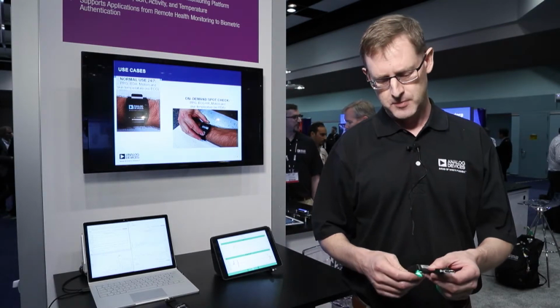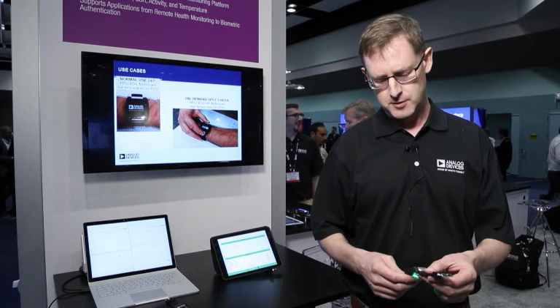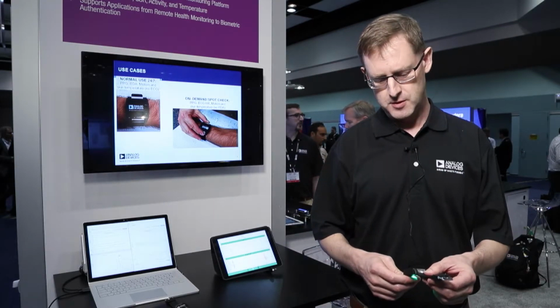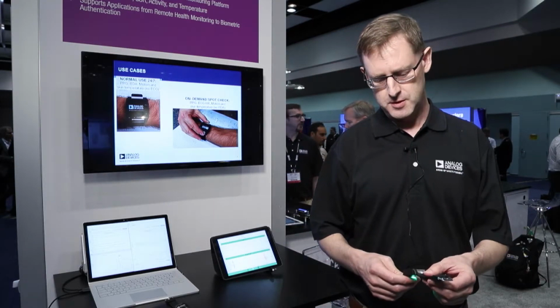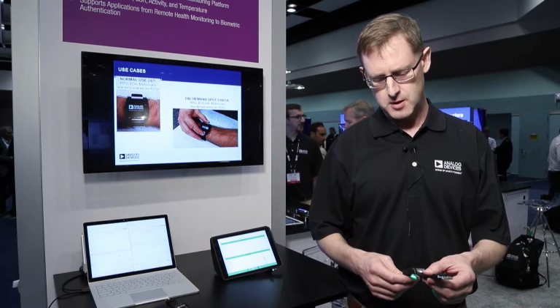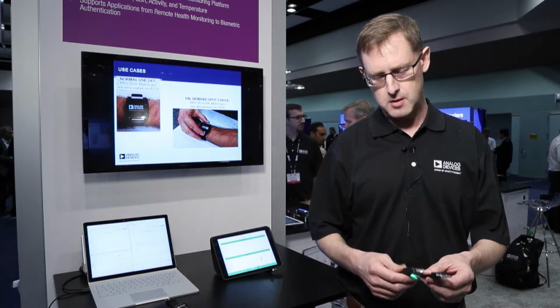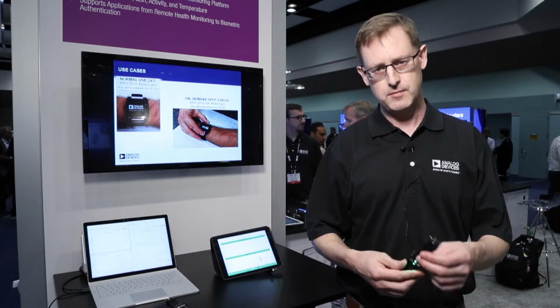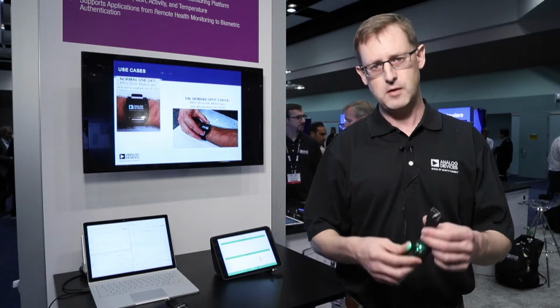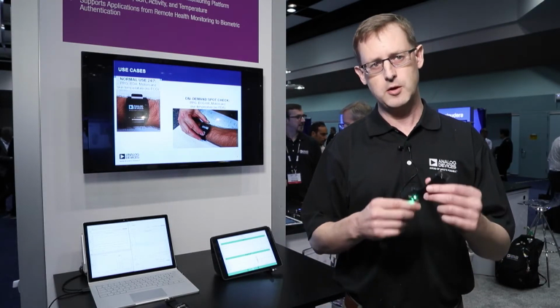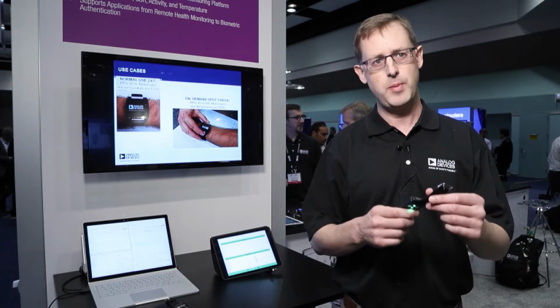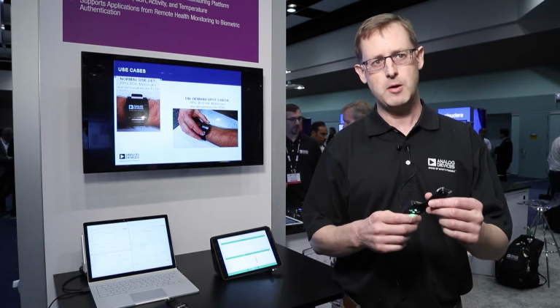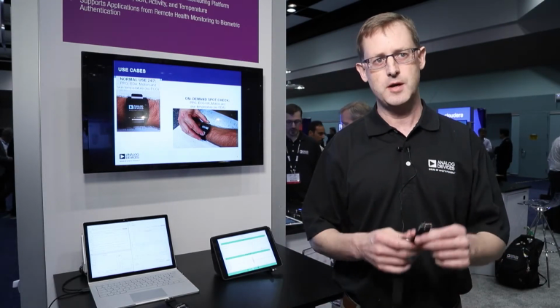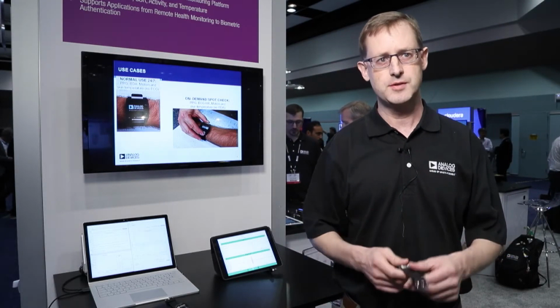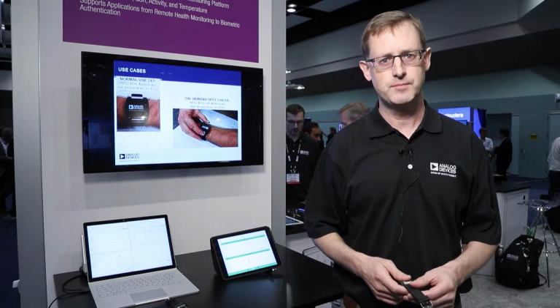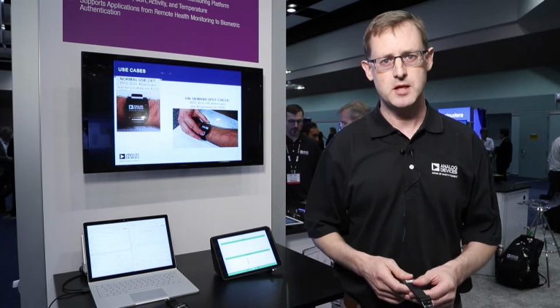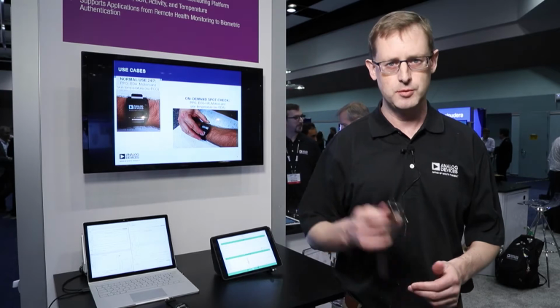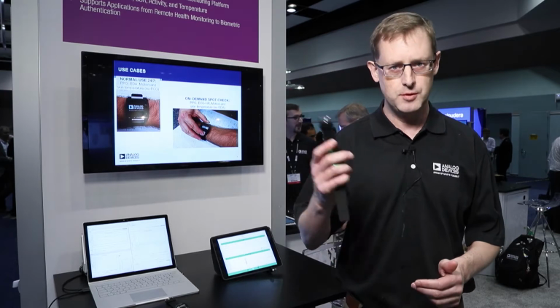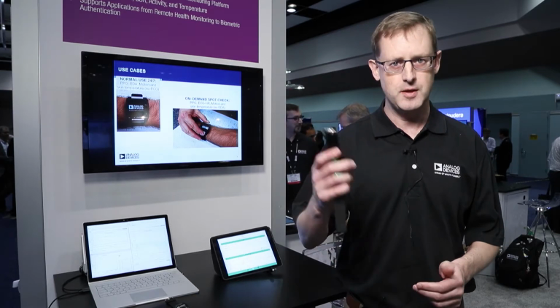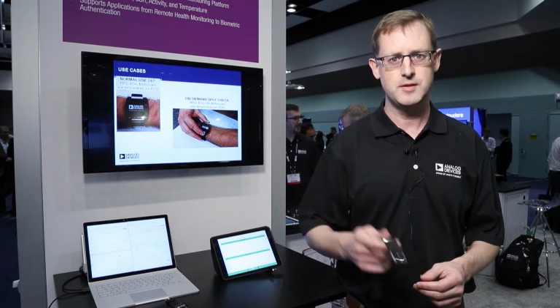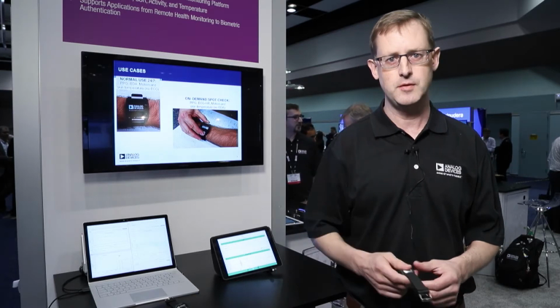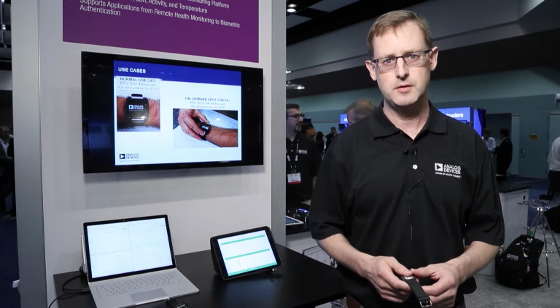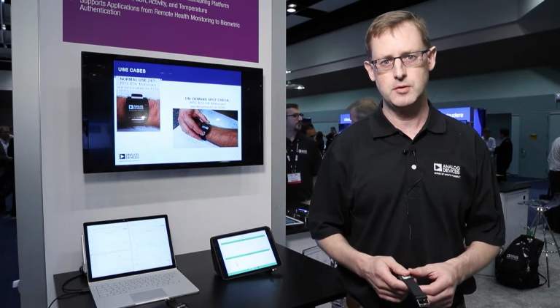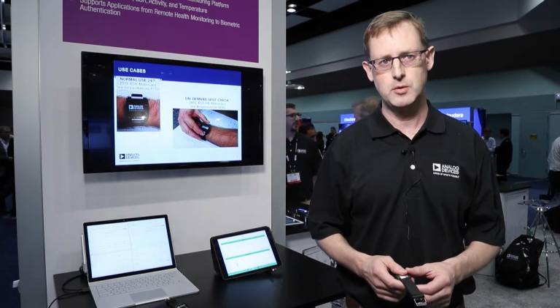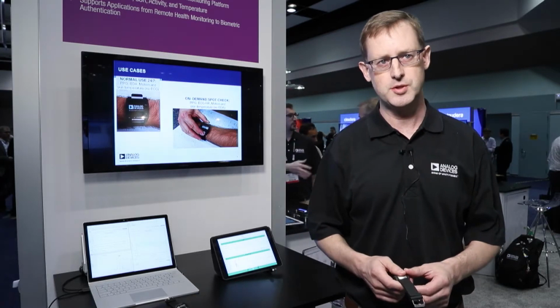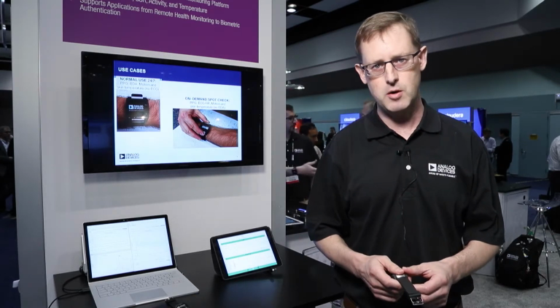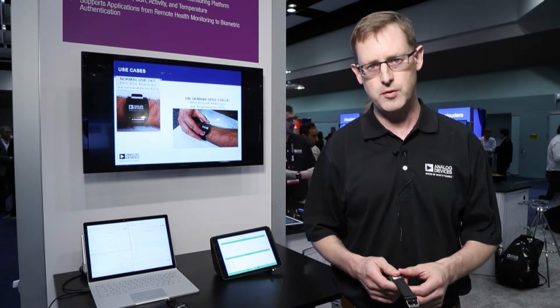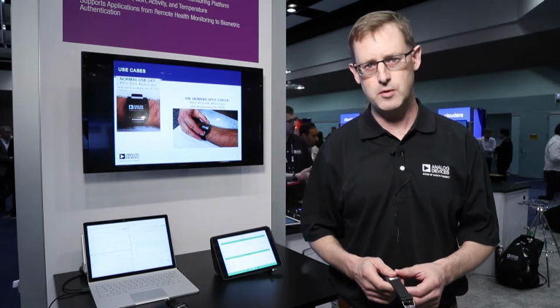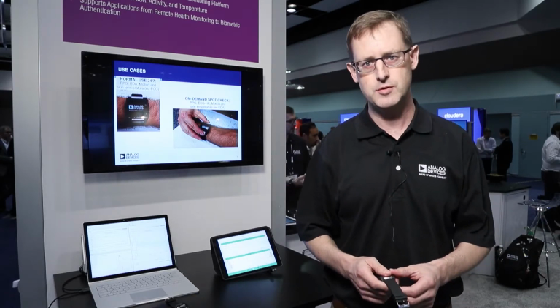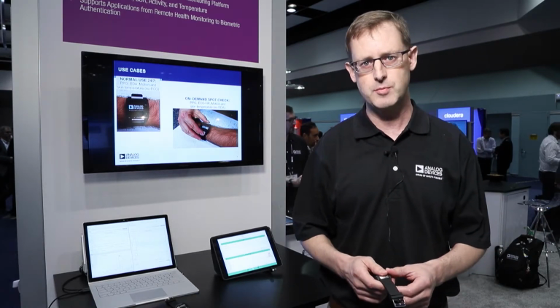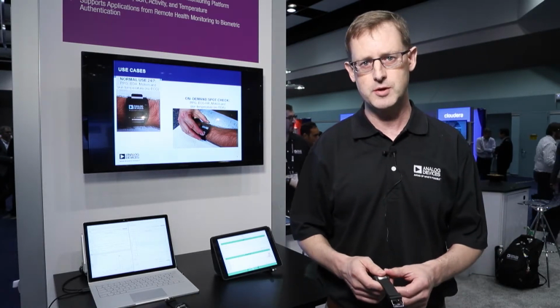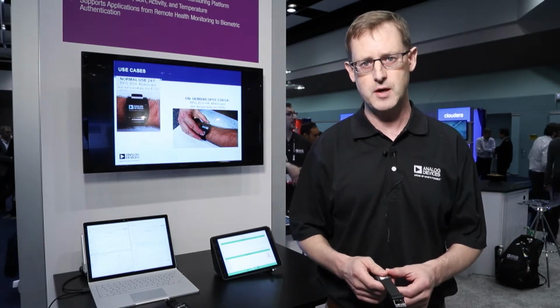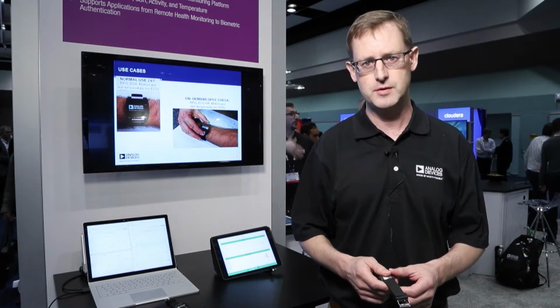This is a very low power device. It has Bluetooth connectivity to a smartphone or other smart device.